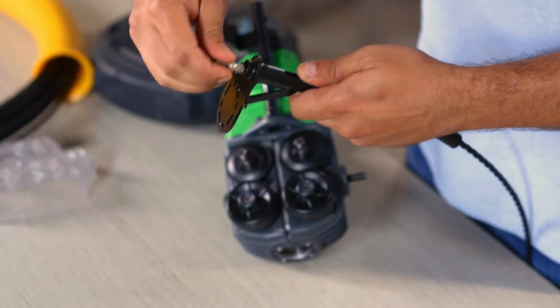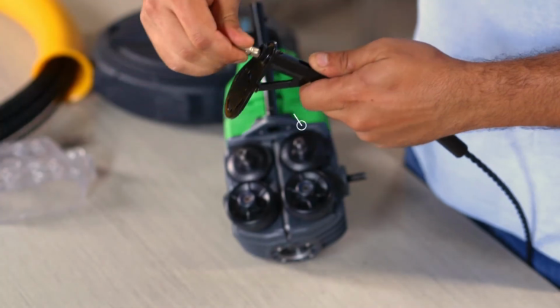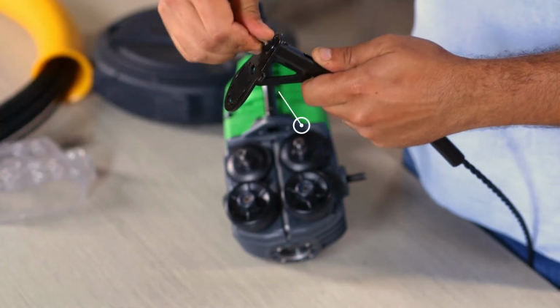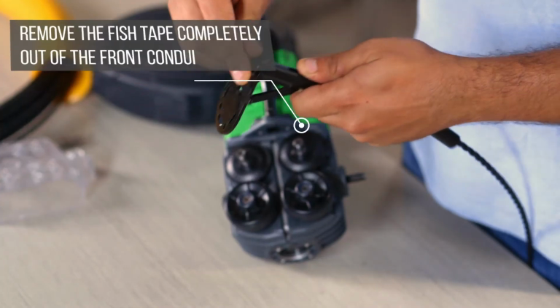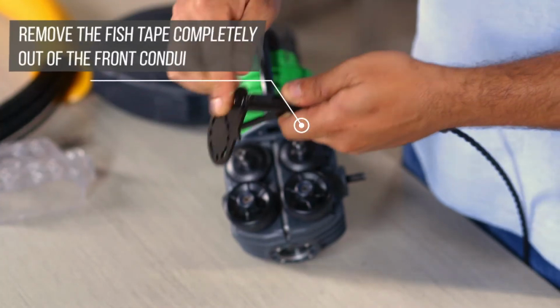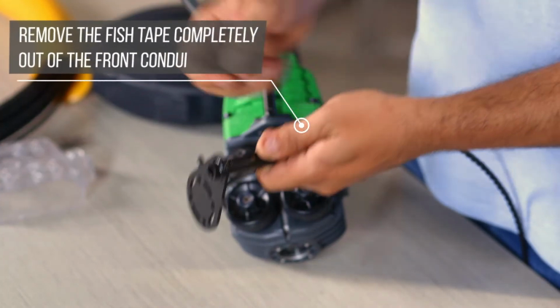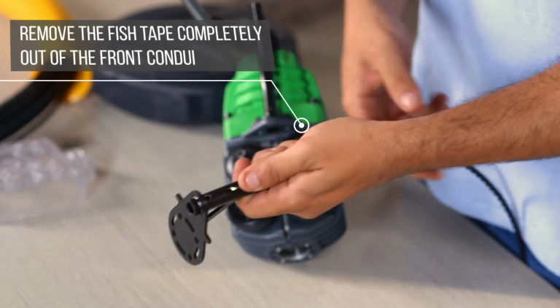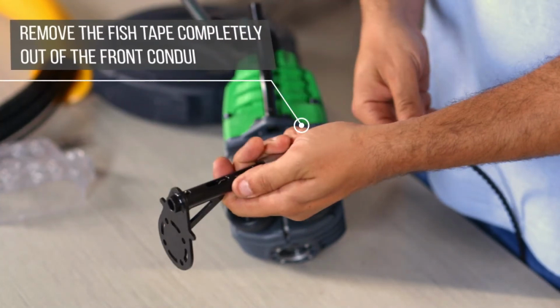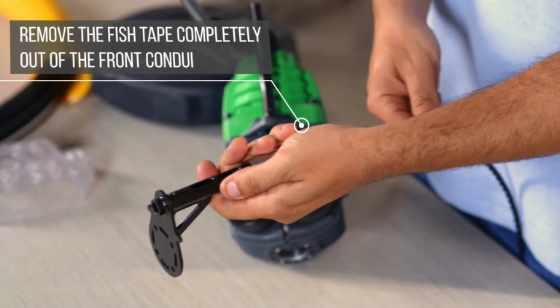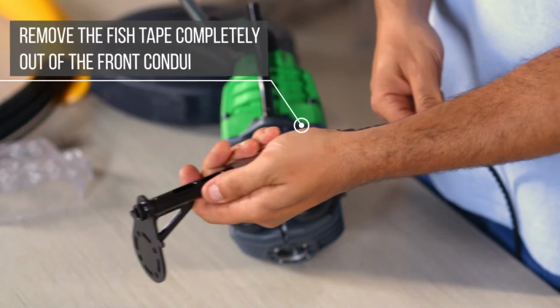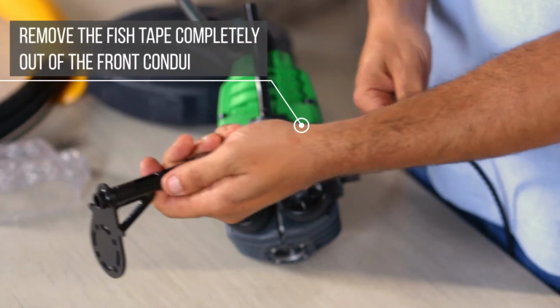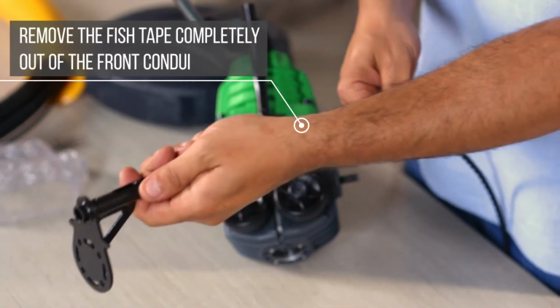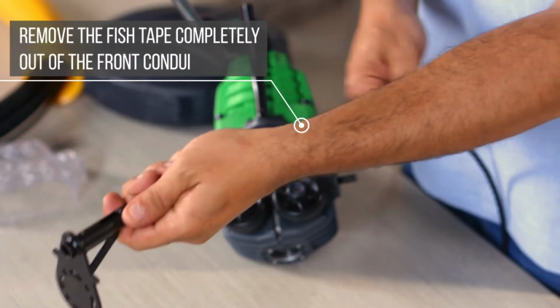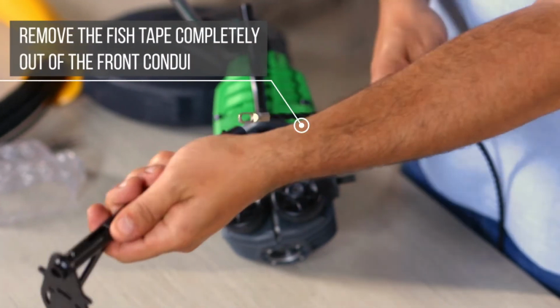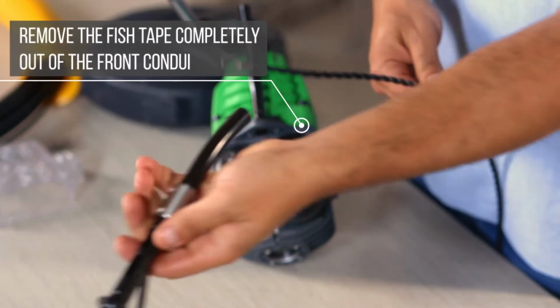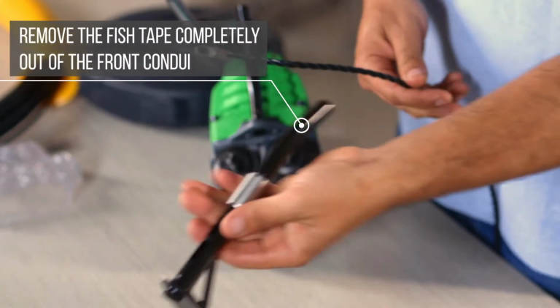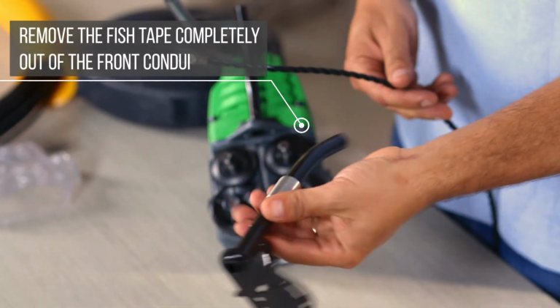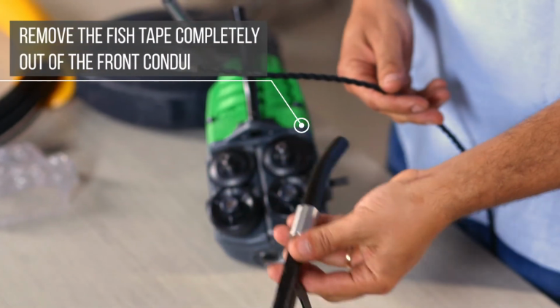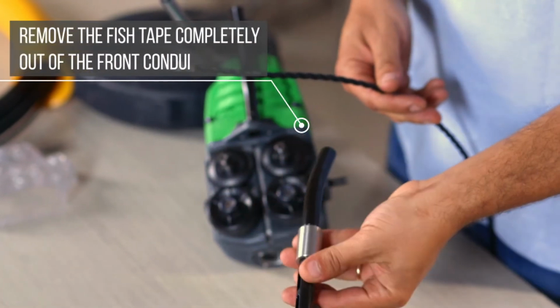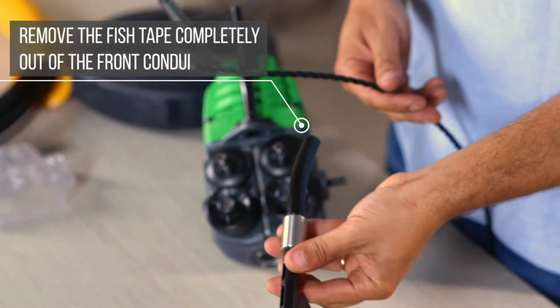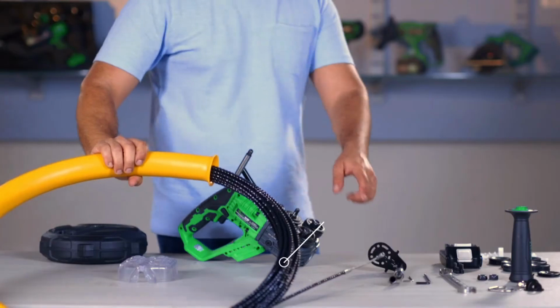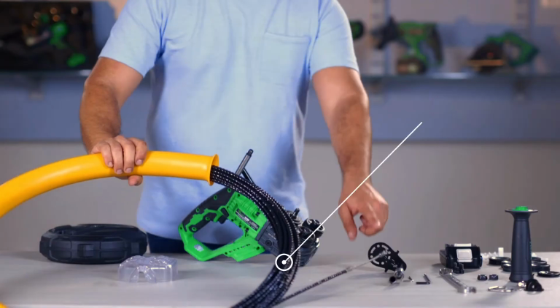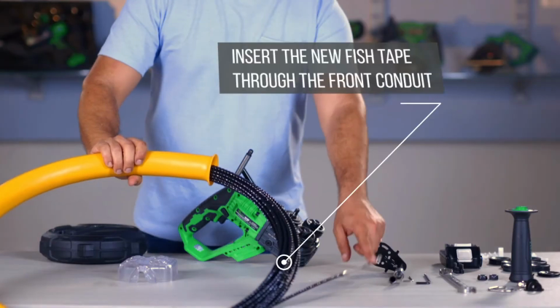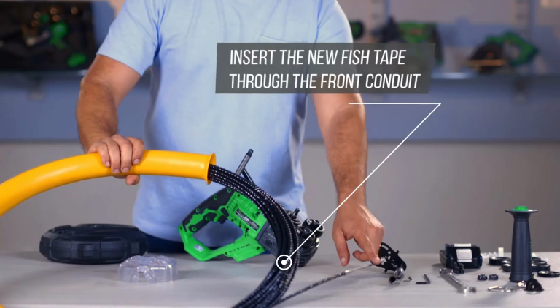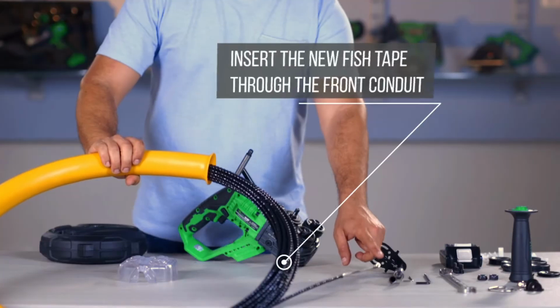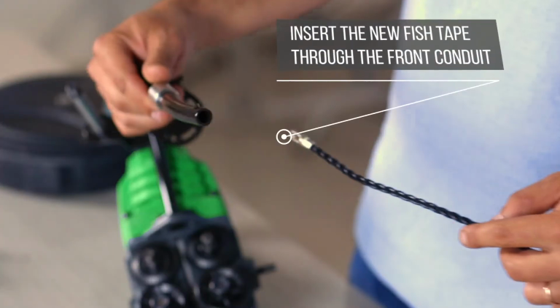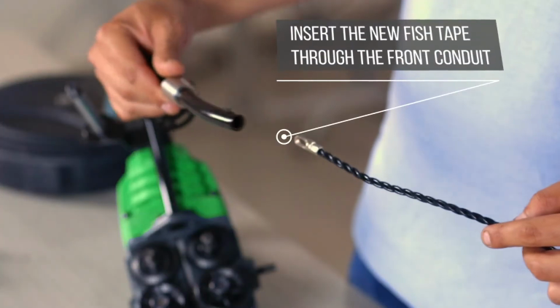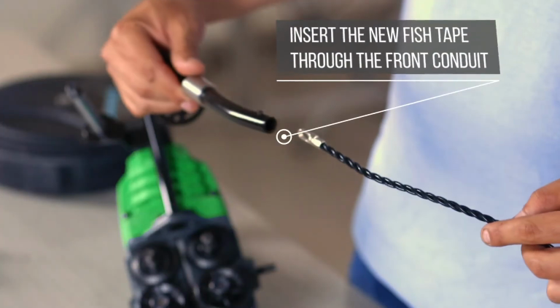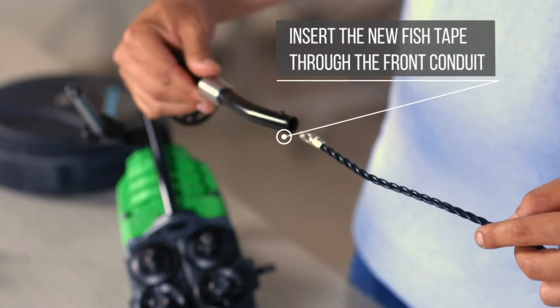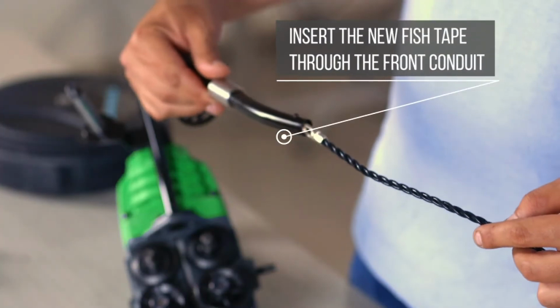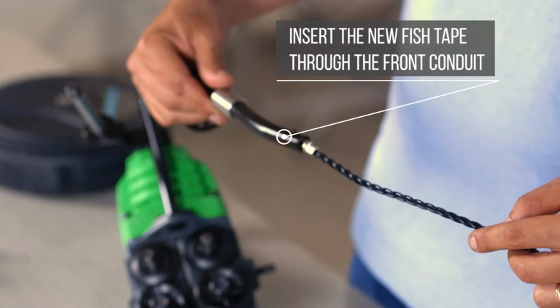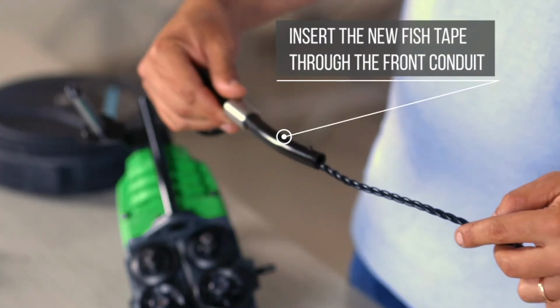Remove the fish tape completely out of the front conduit. Insert the new fish tape through the front conduit.